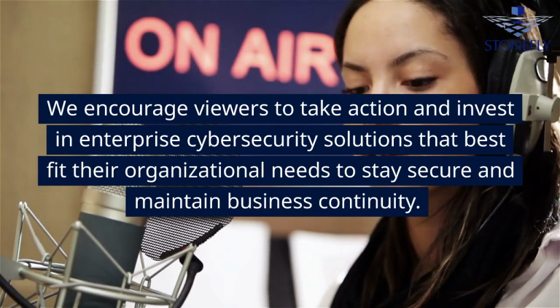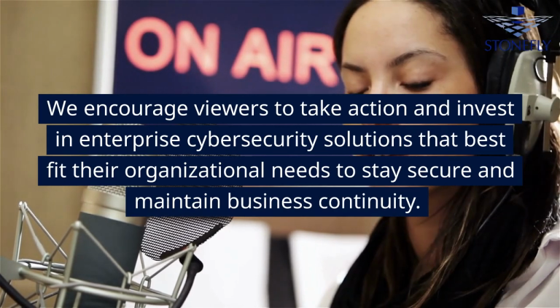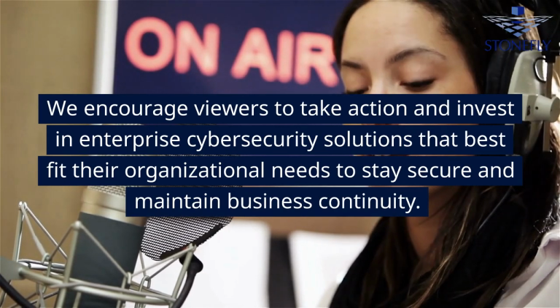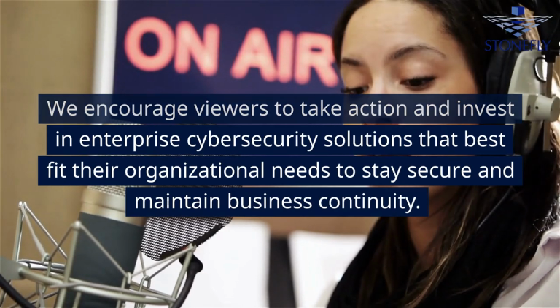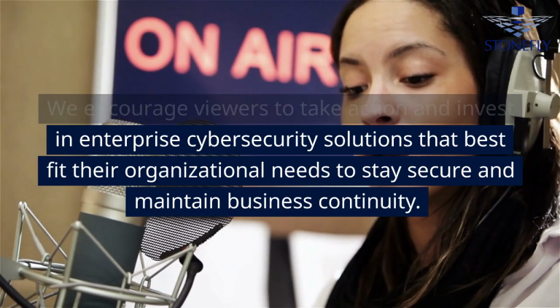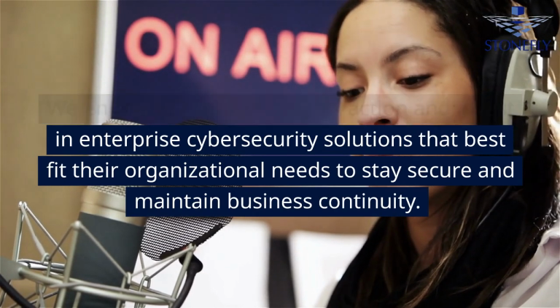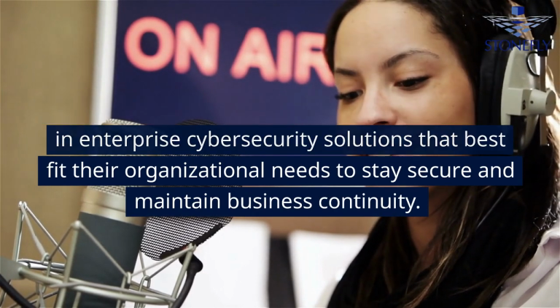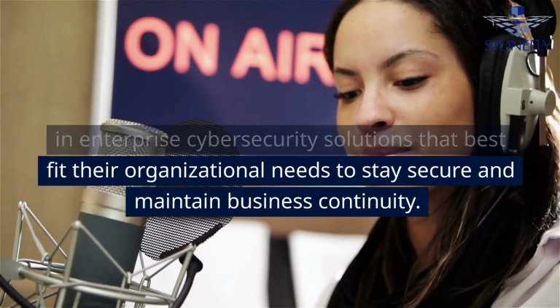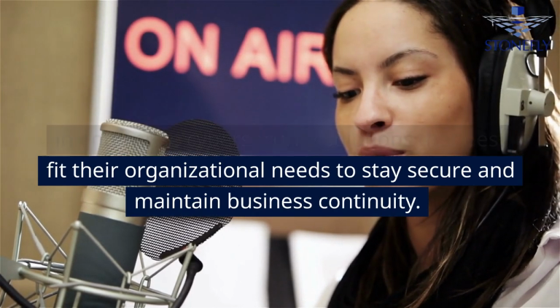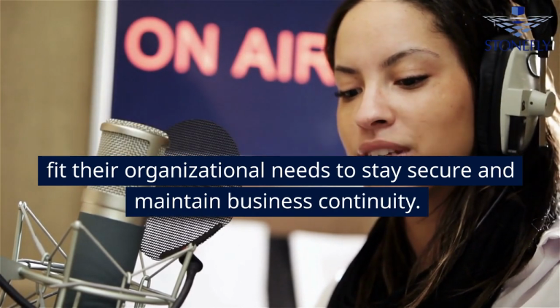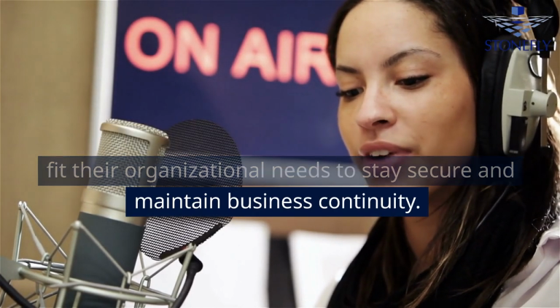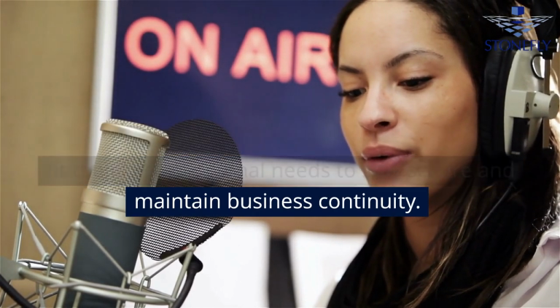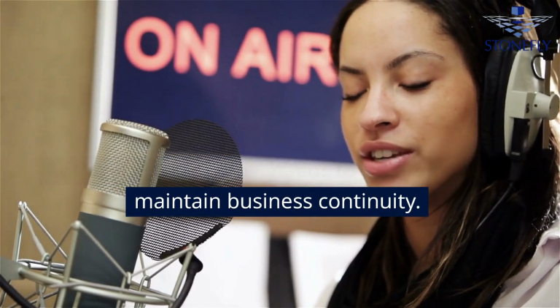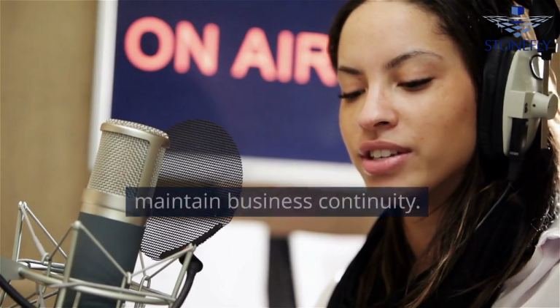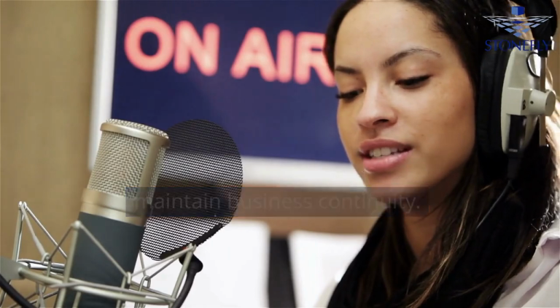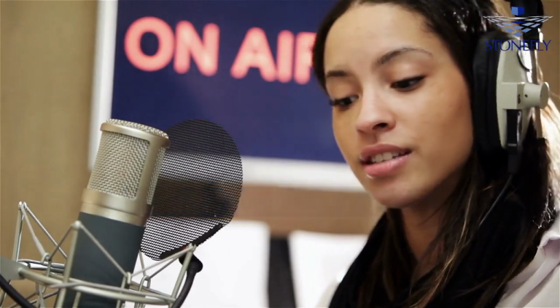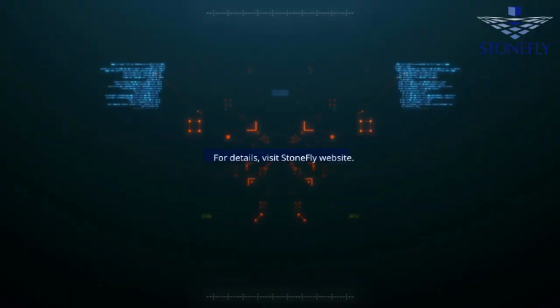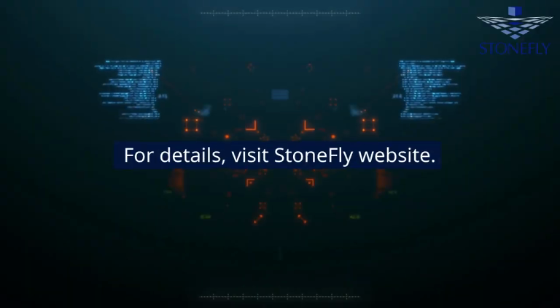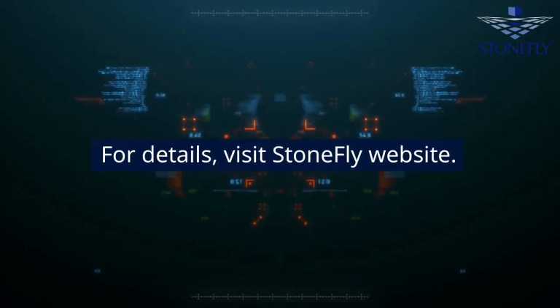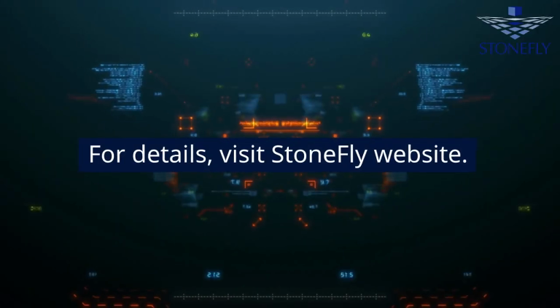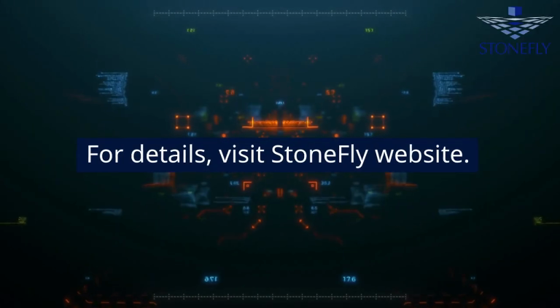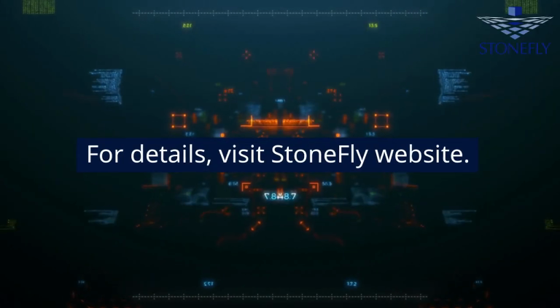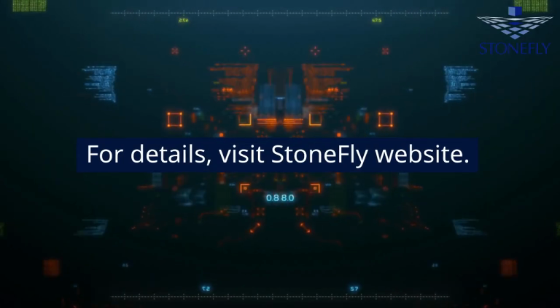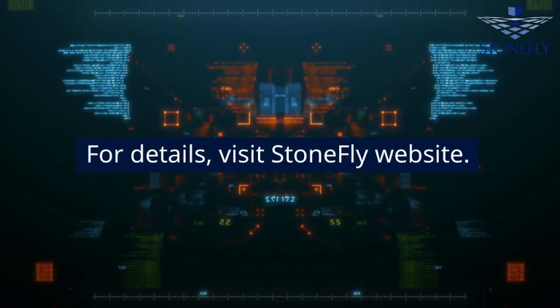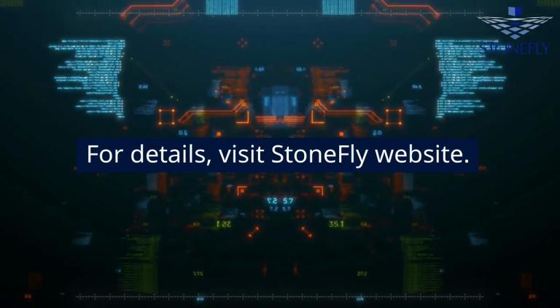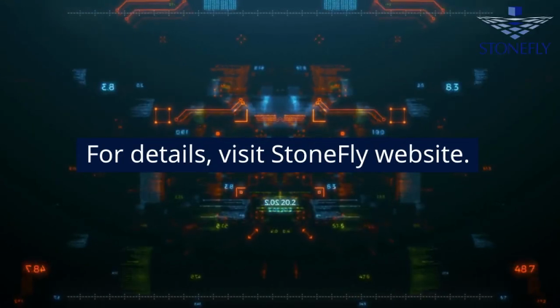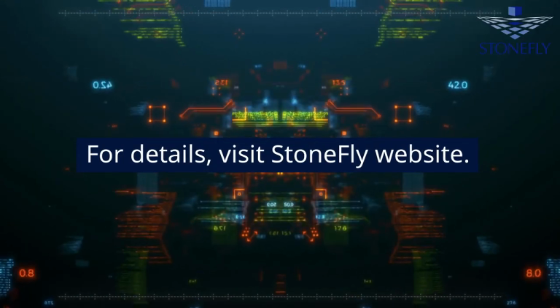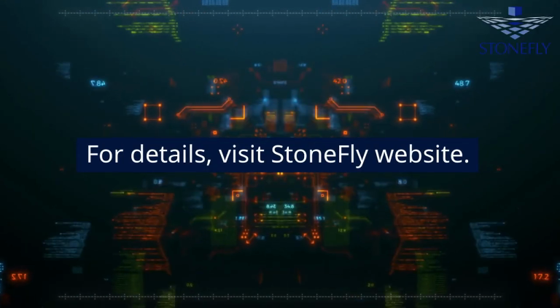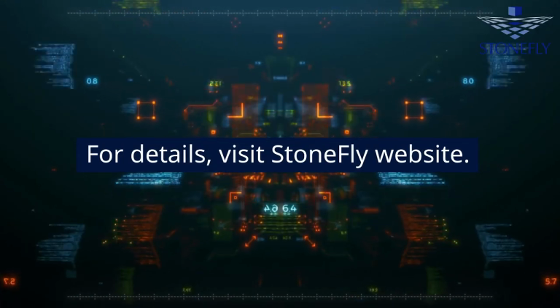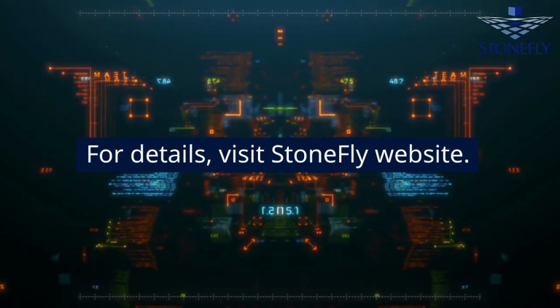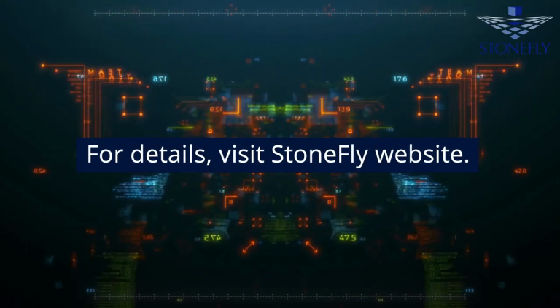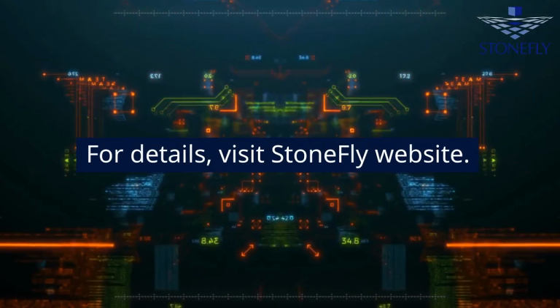We encourage viewers to take action and invest in enterprise cybersecurity solutions that best fit their organizational needs to stay secure and maintain business continuity. For details, visit the Stonefly website.